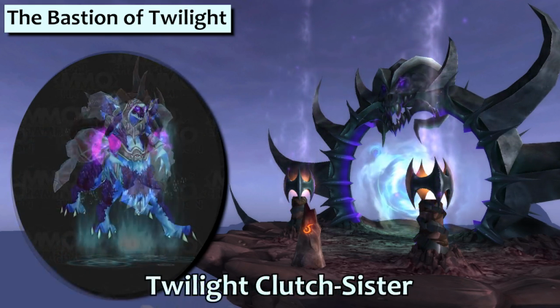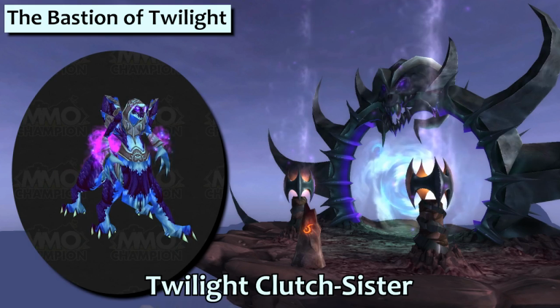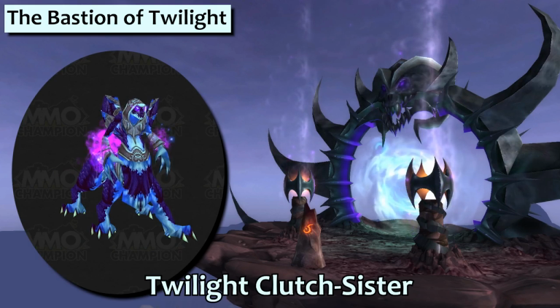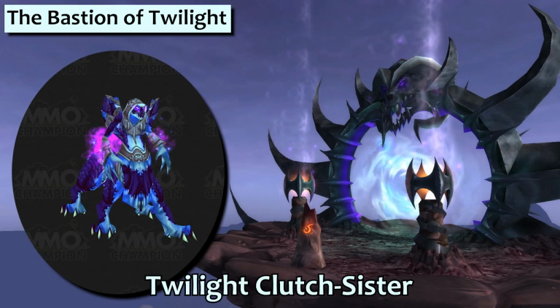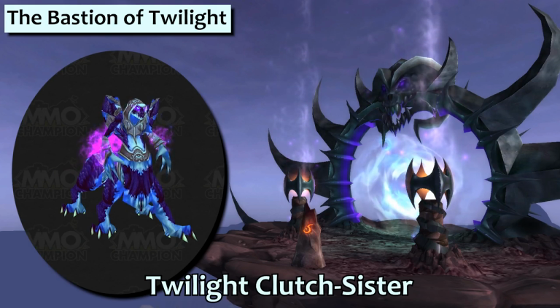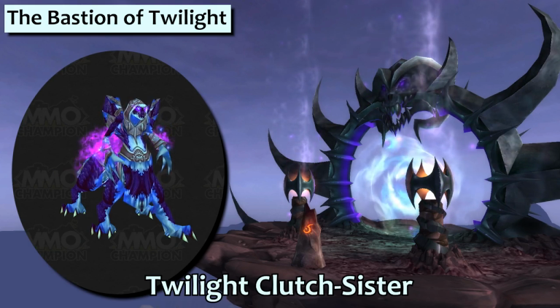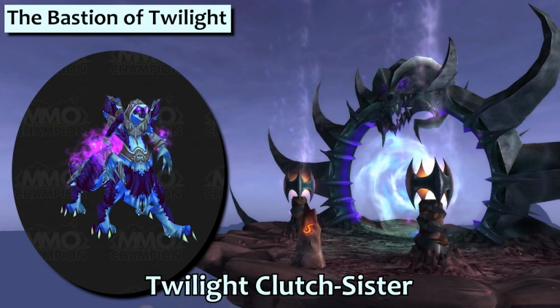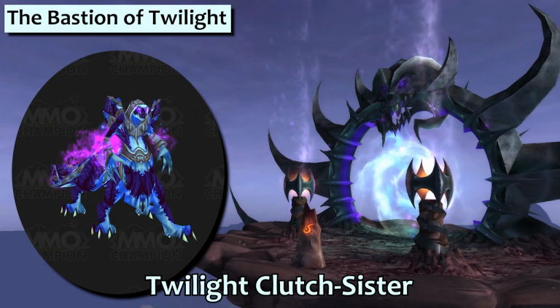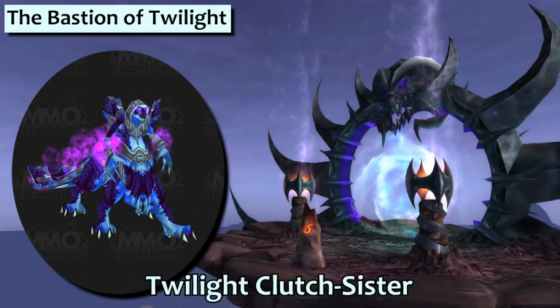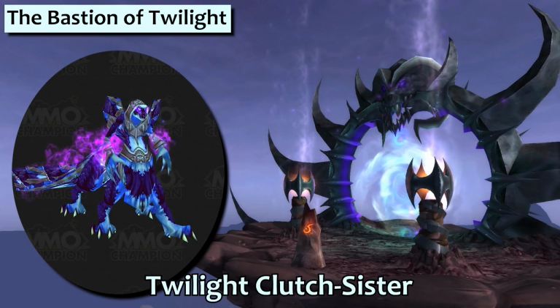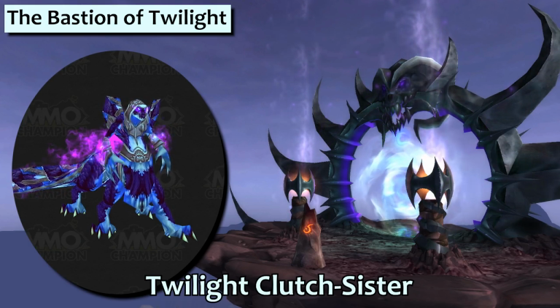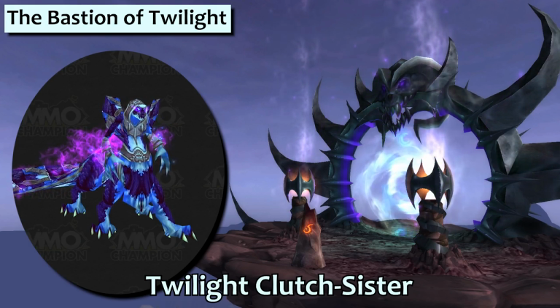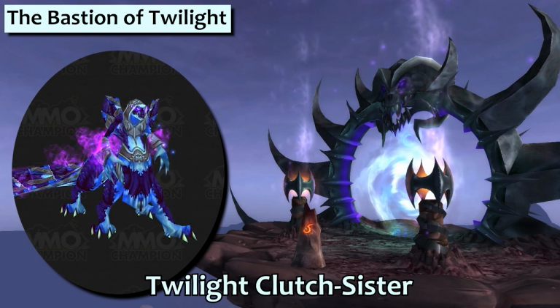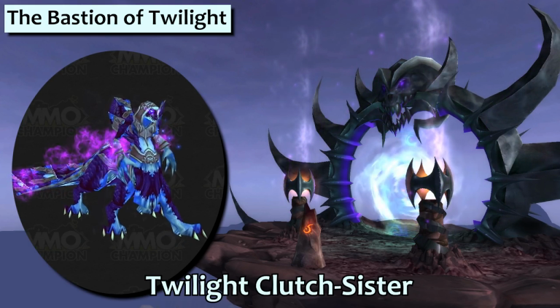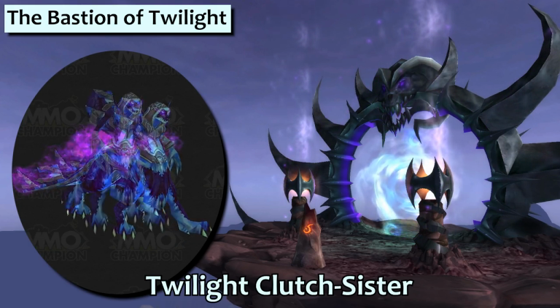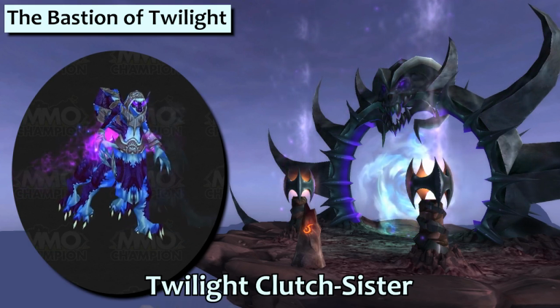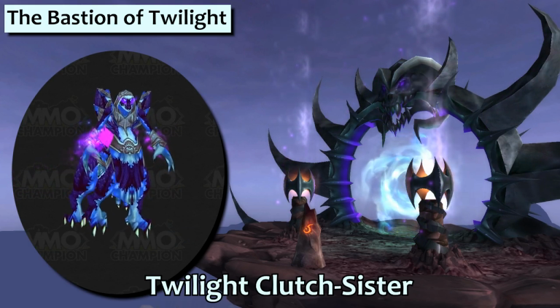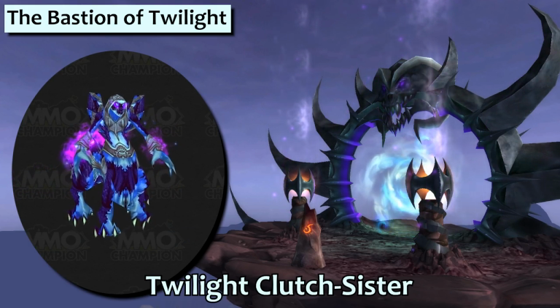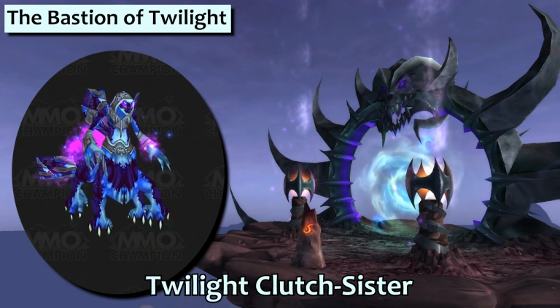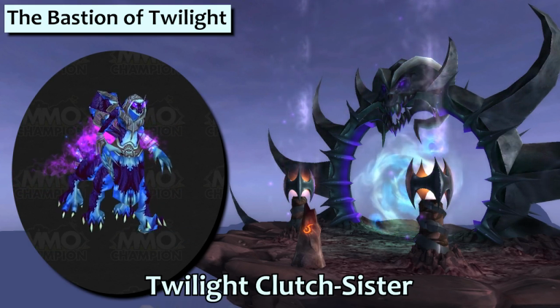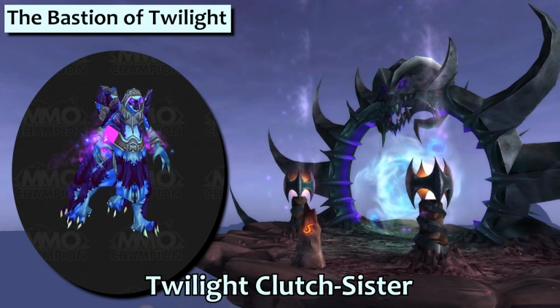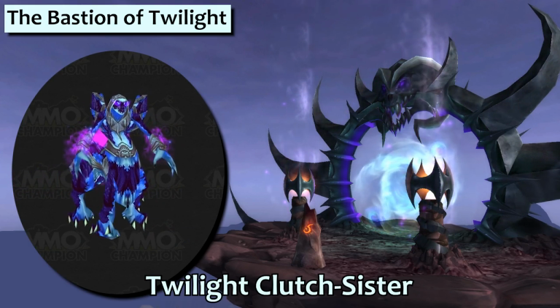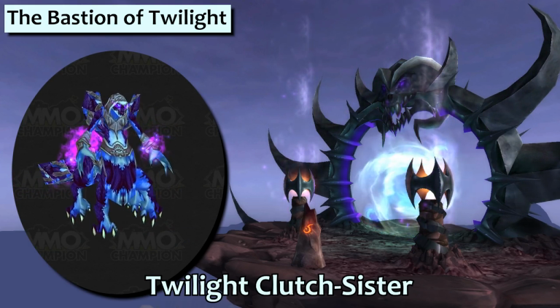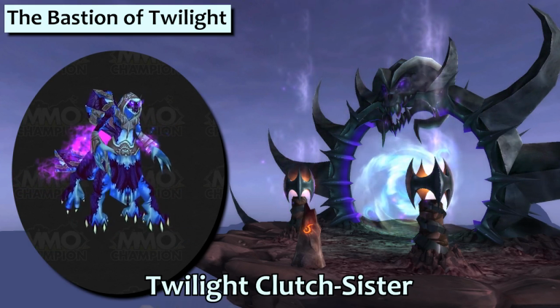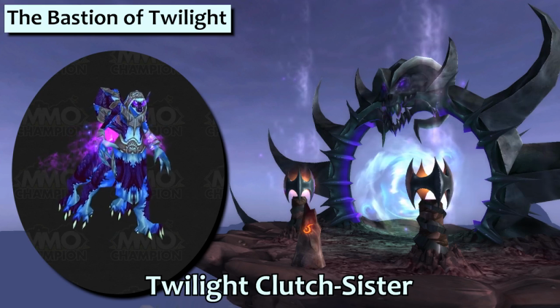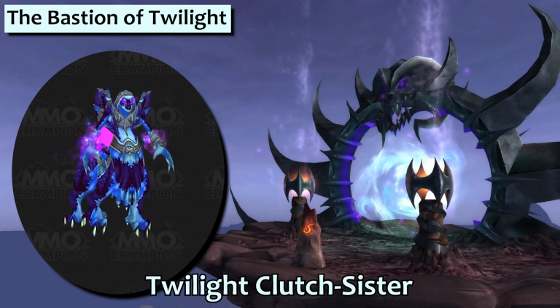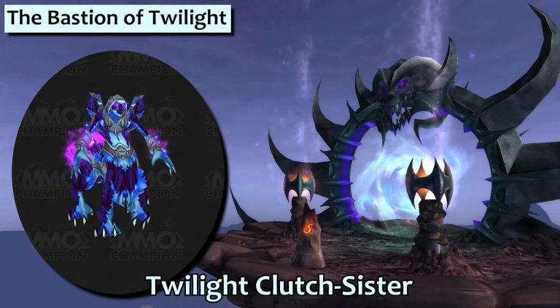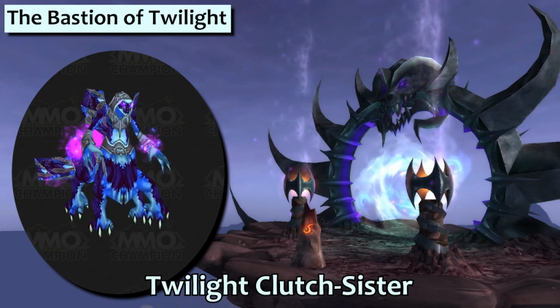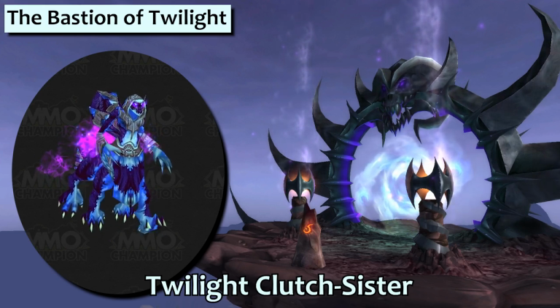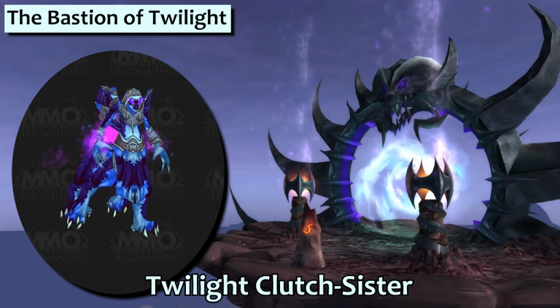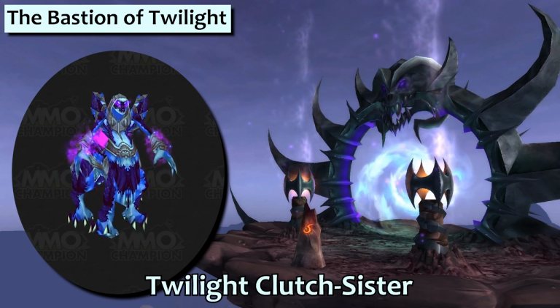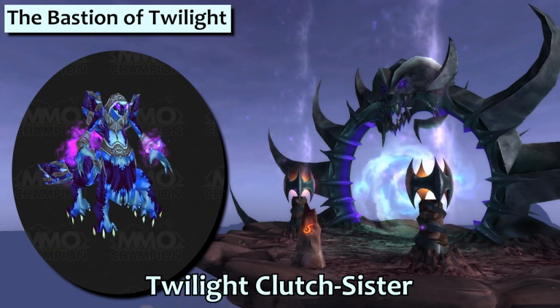The Twilight Clutch Sister drops from Valiona. This is a dragon can pet with some evasive moves like Phase Shift and Prismatic Barrier.